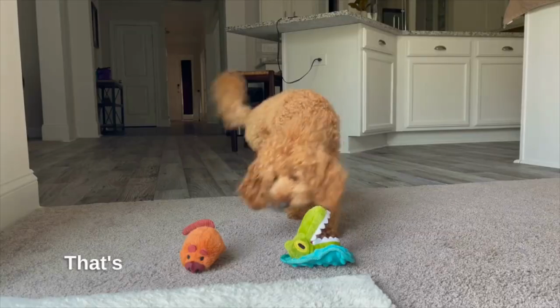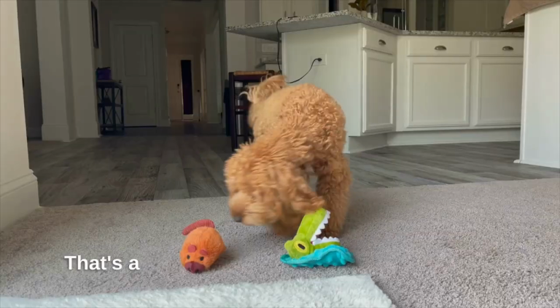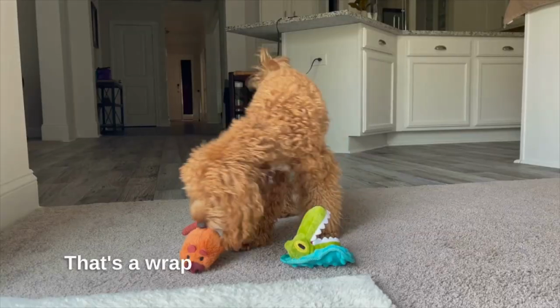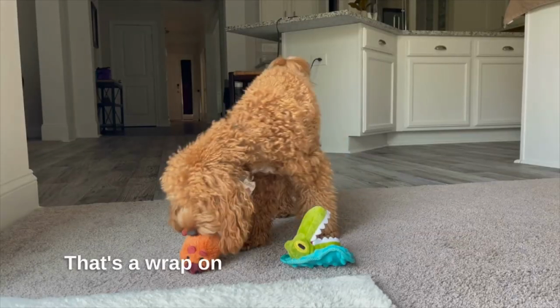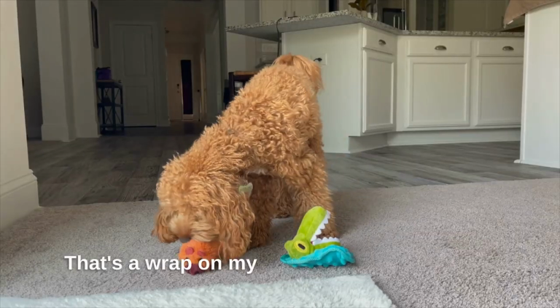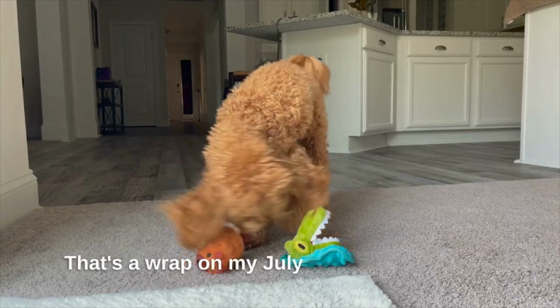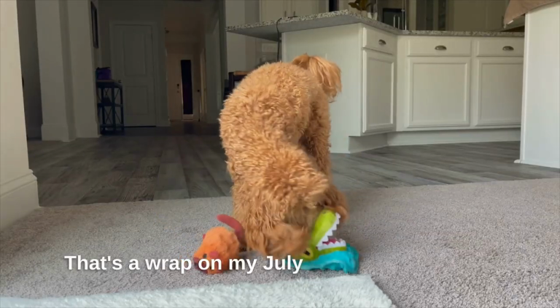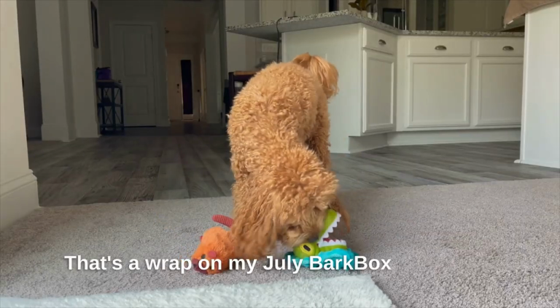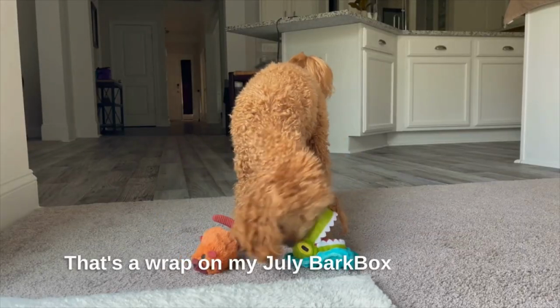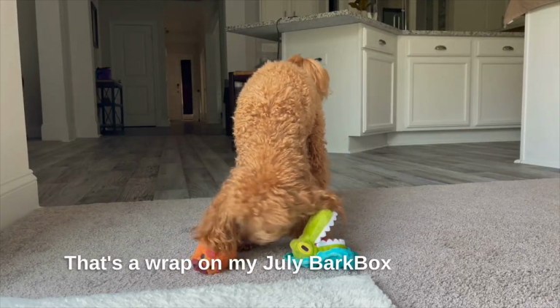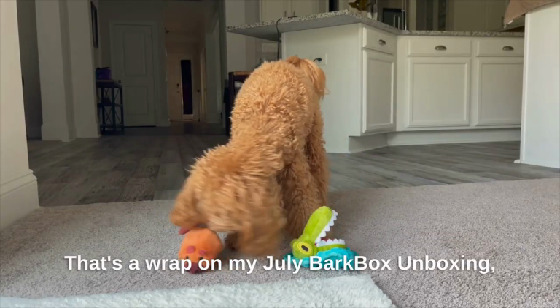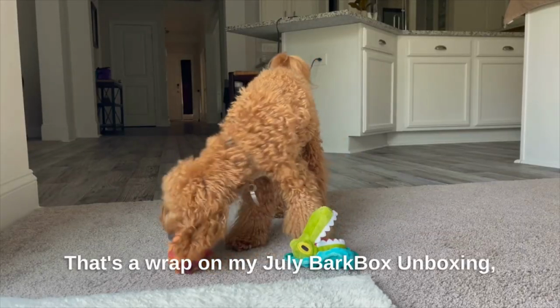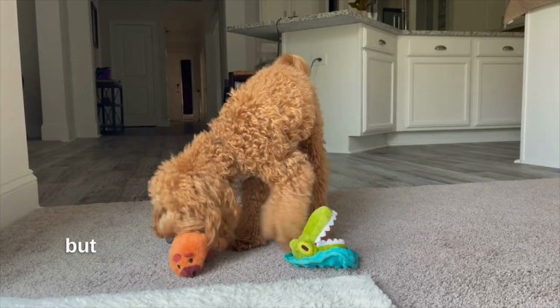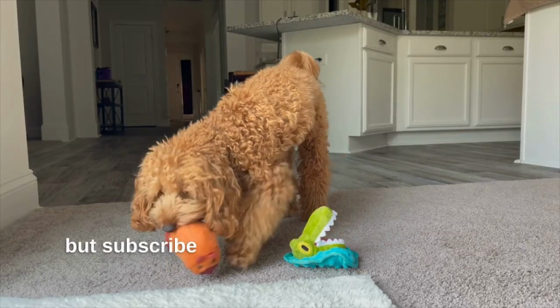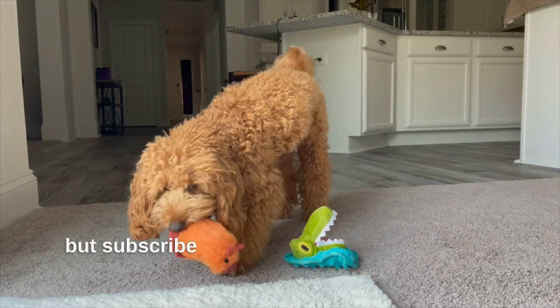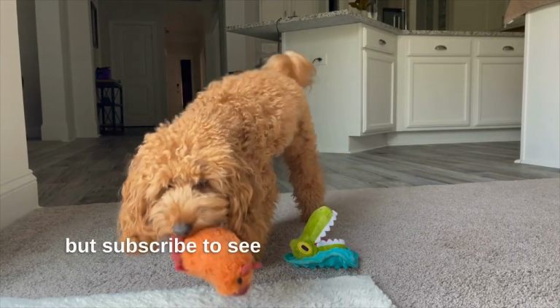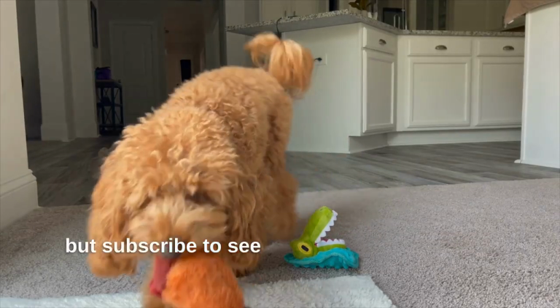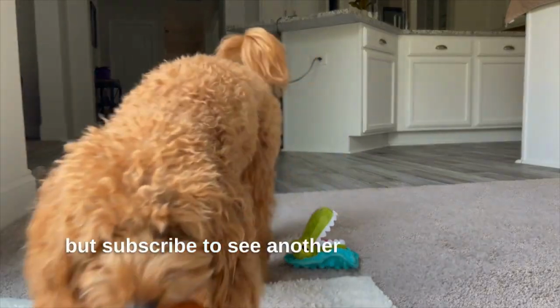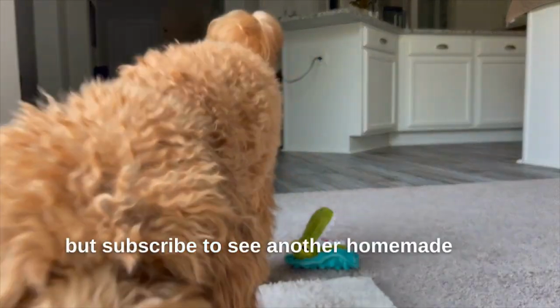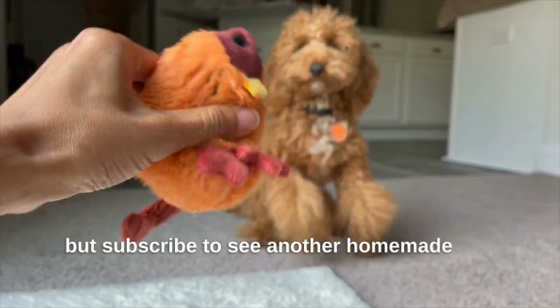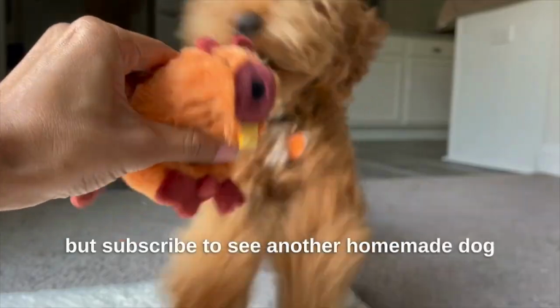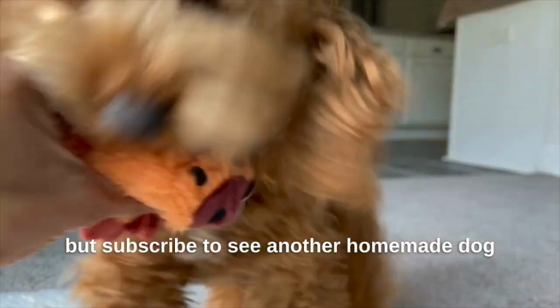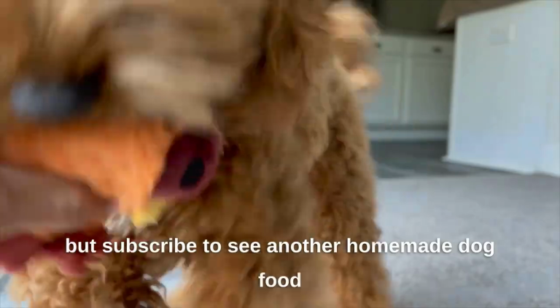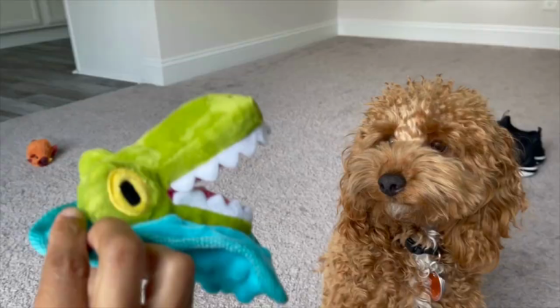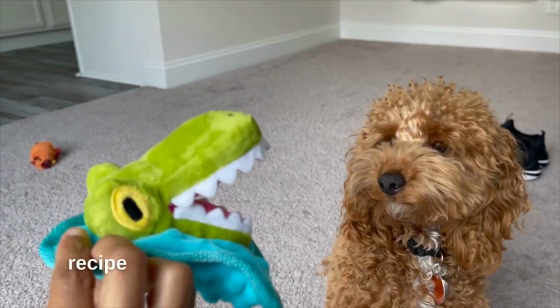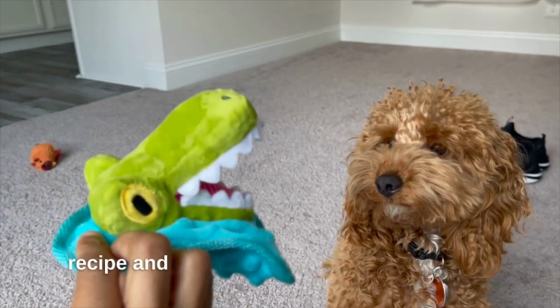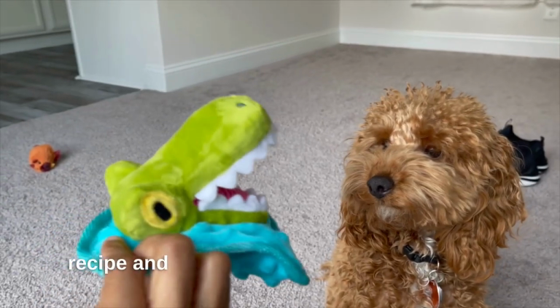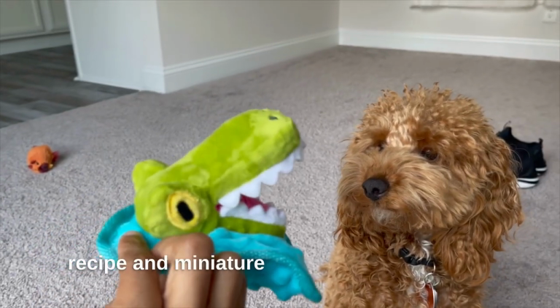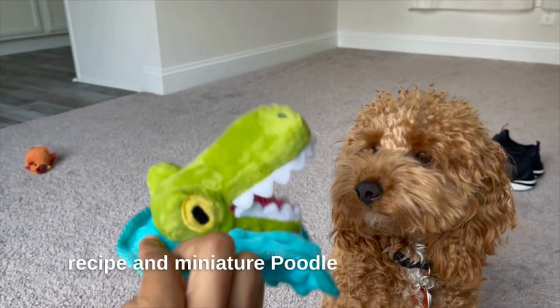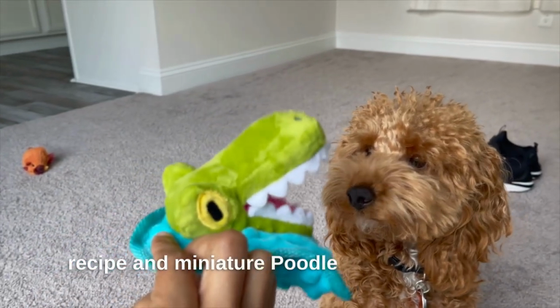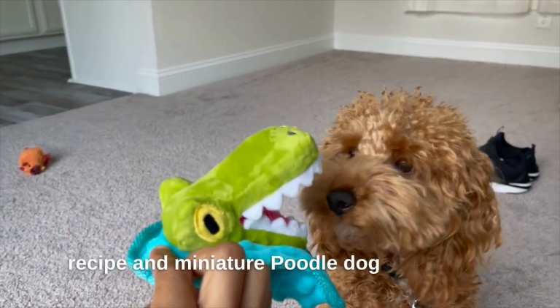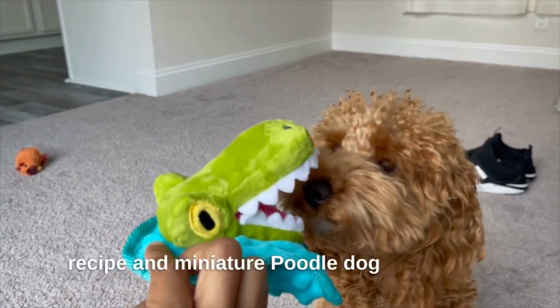That's a wrap on my July BarkBox unboxing. Subscribe to see another homemade dog food recipe and miniature poodle dog video. Bye!